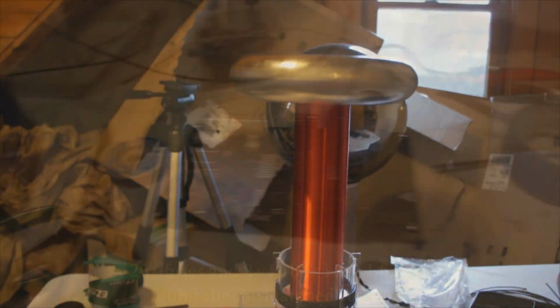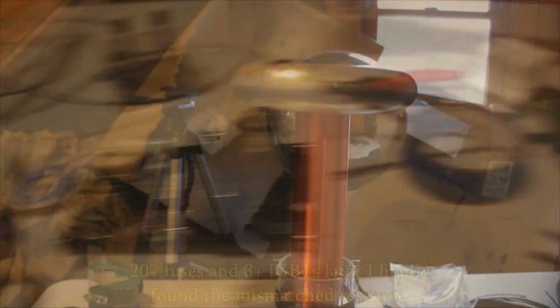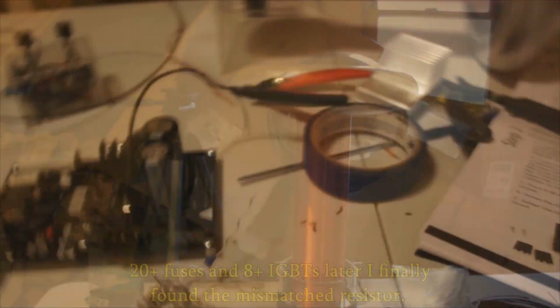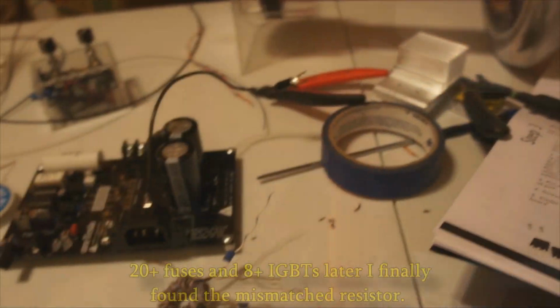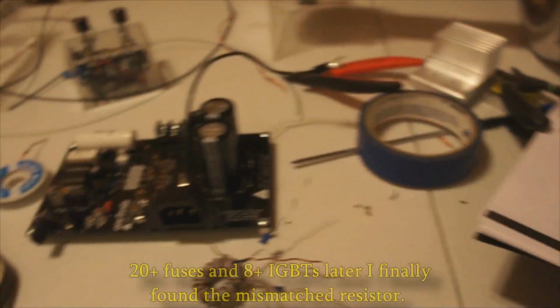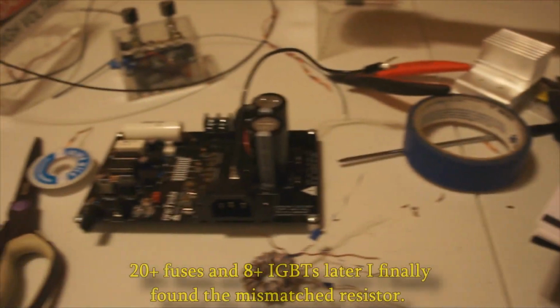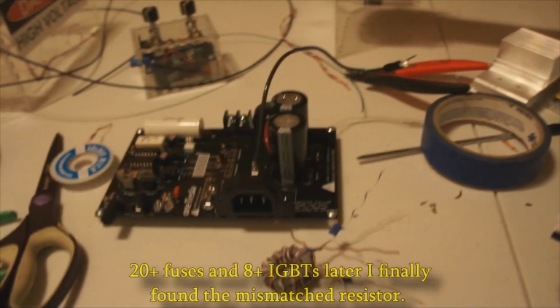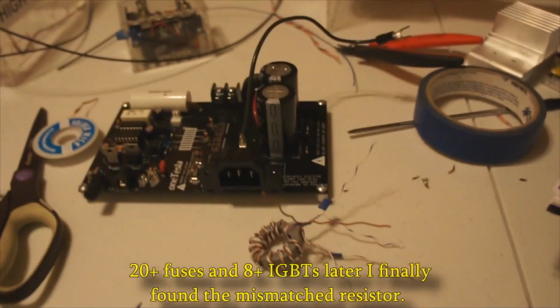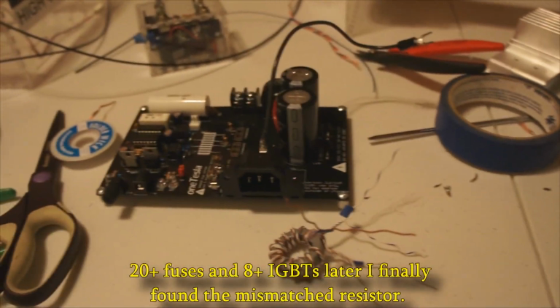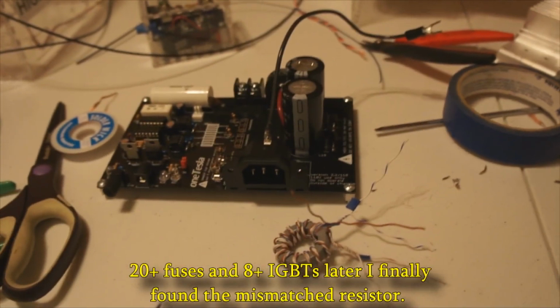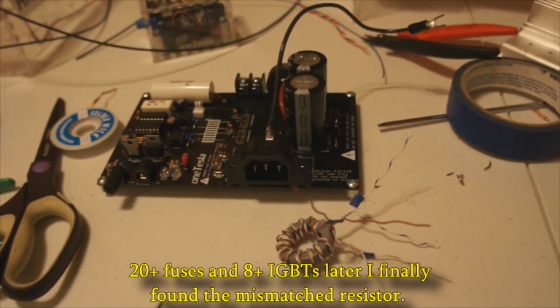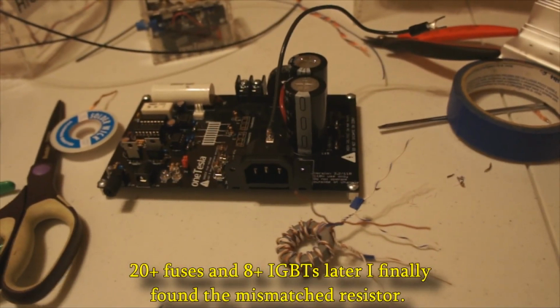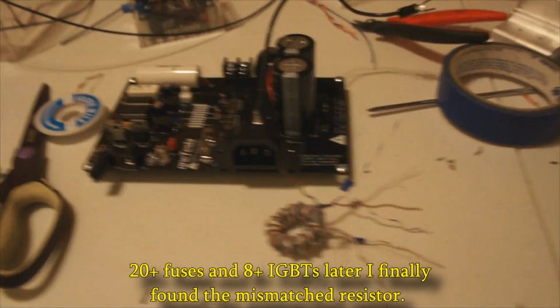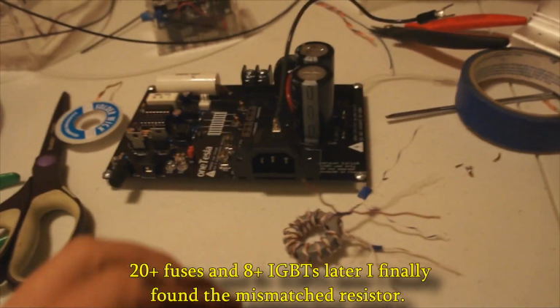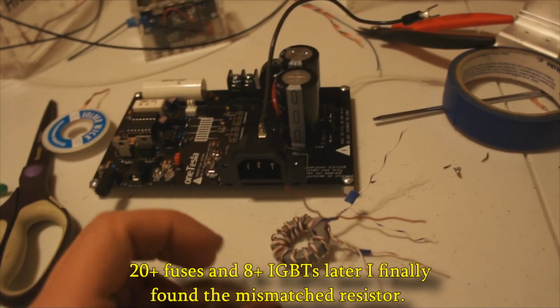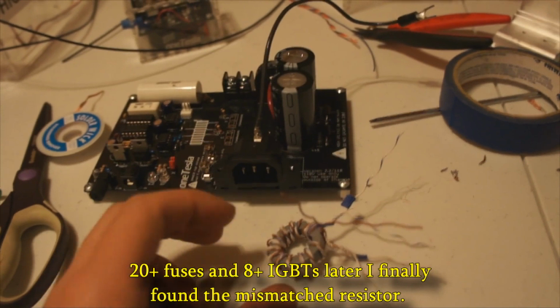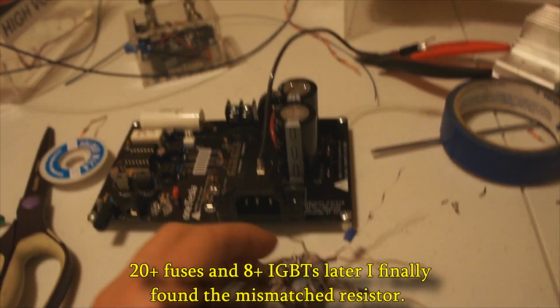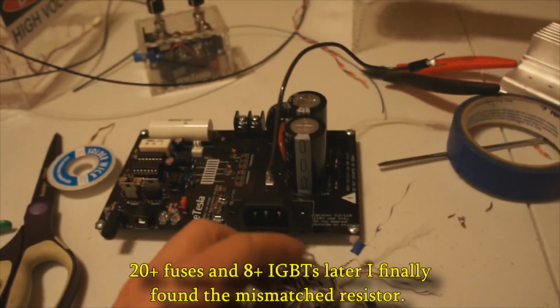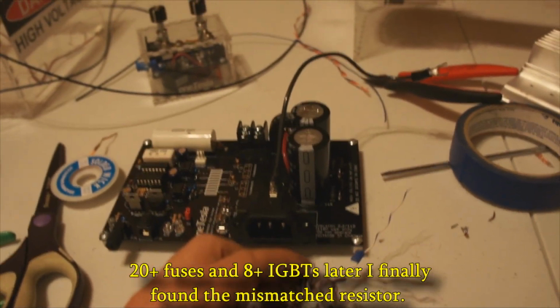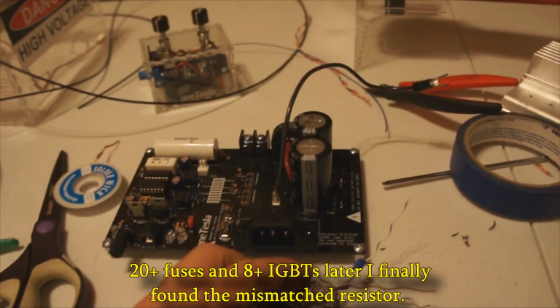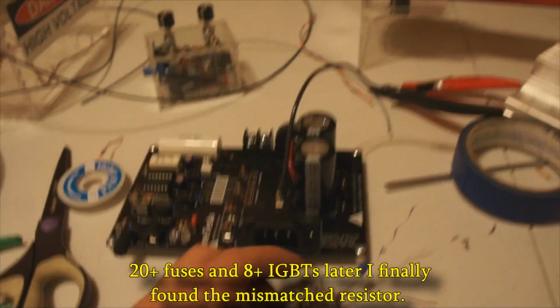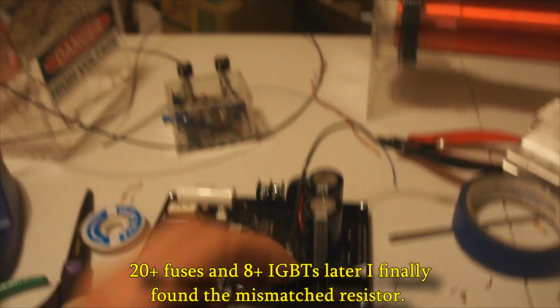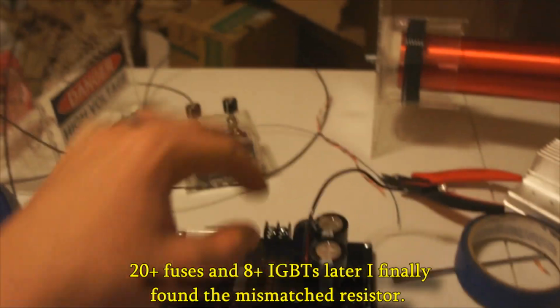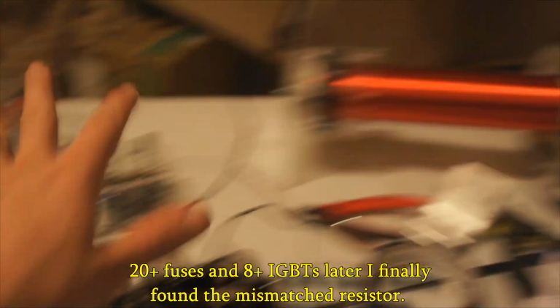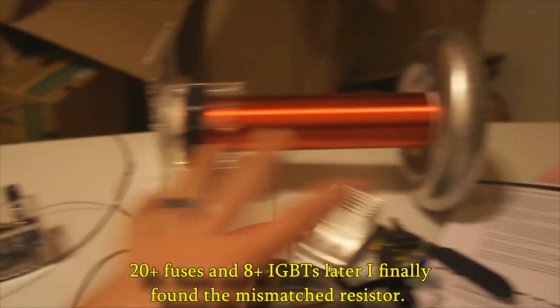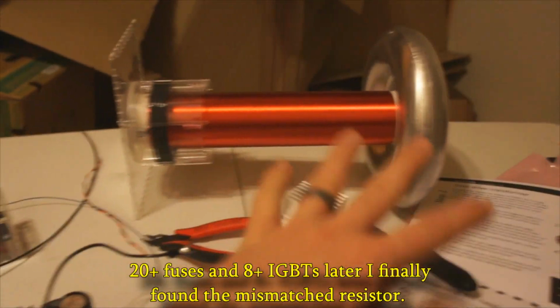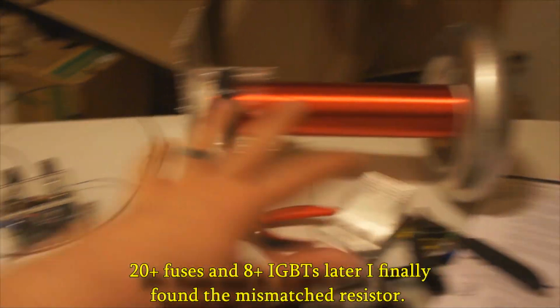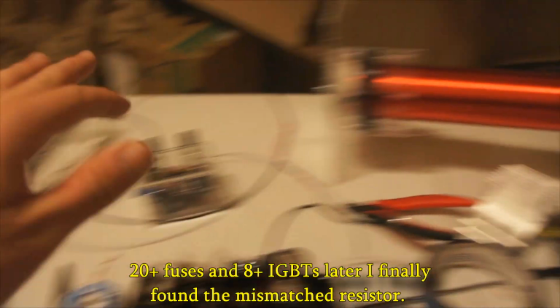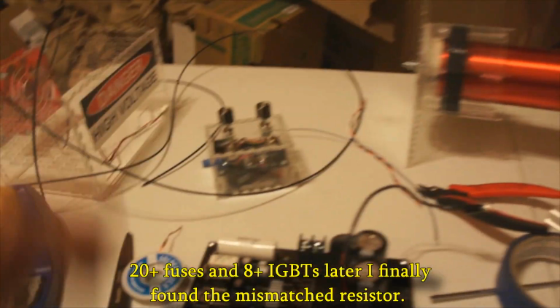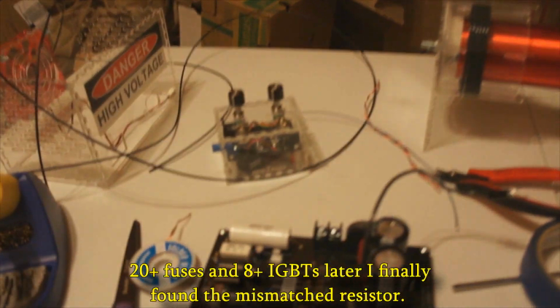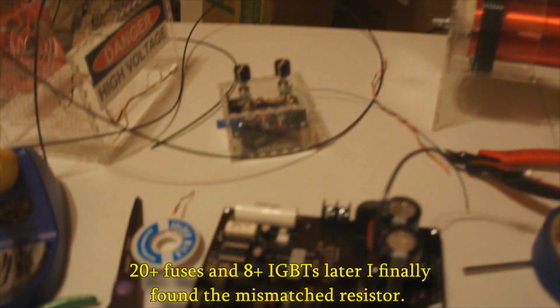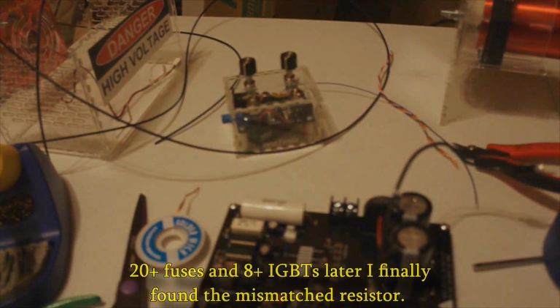I've backed up on the project and now I'm in troubleshooting mode. I did connect the whole system up and went to do the first test.